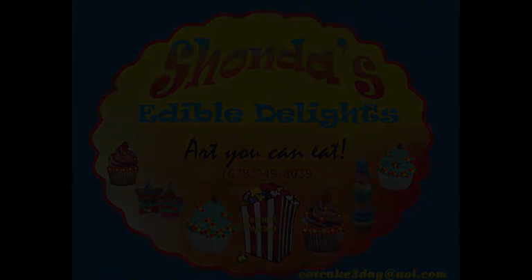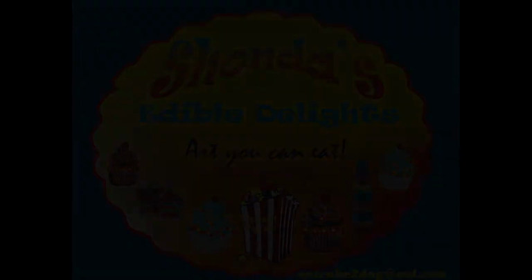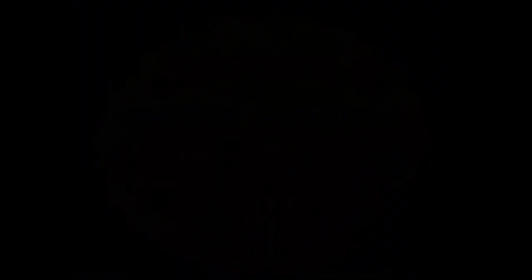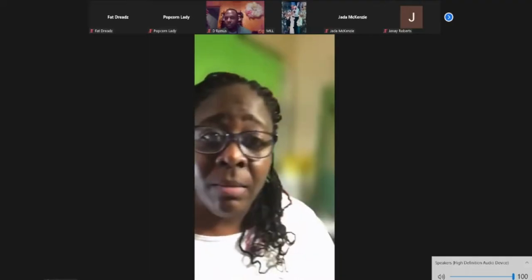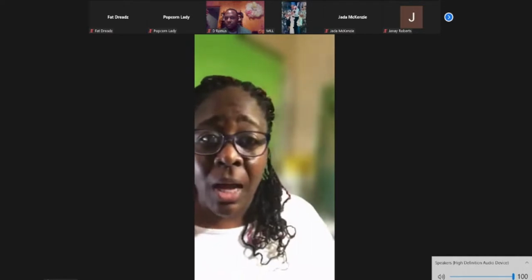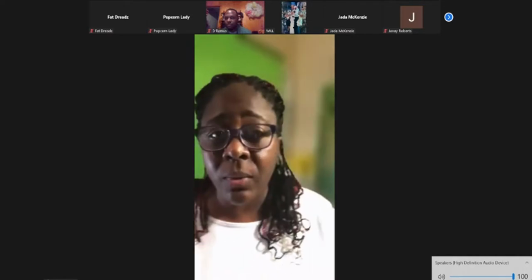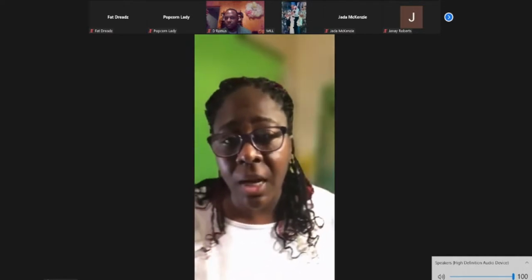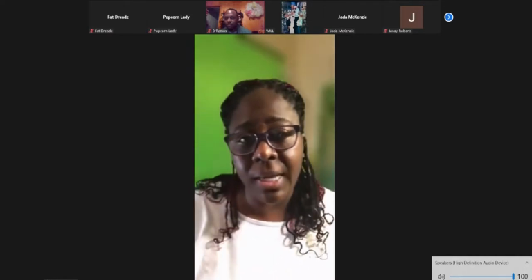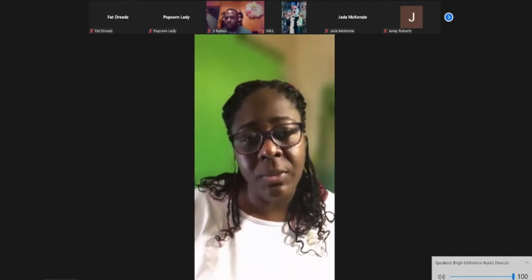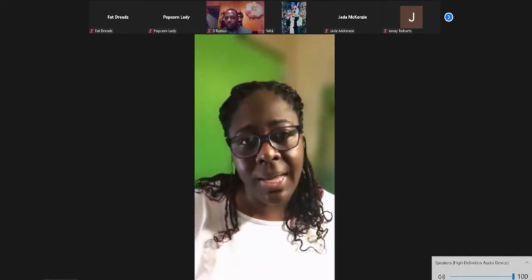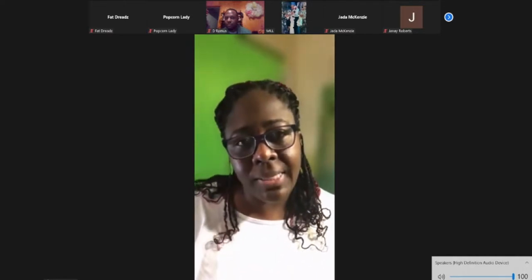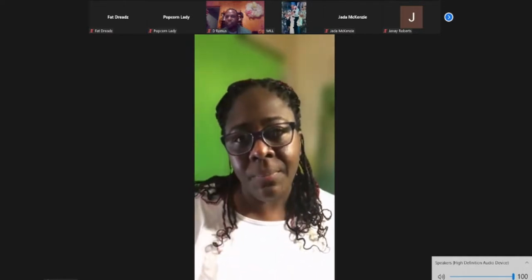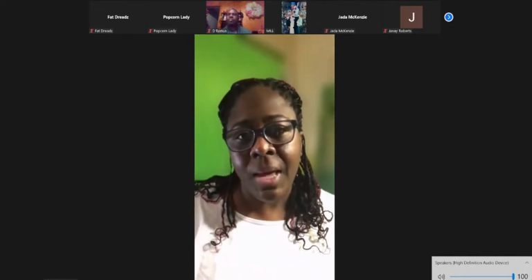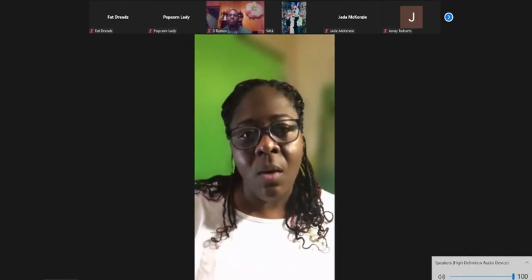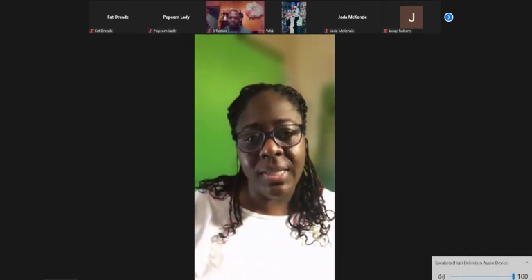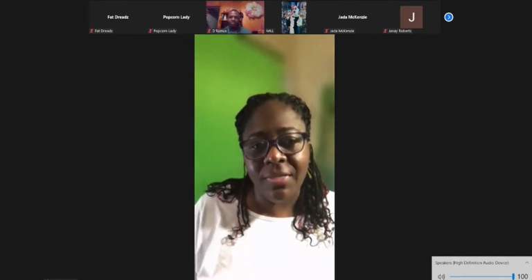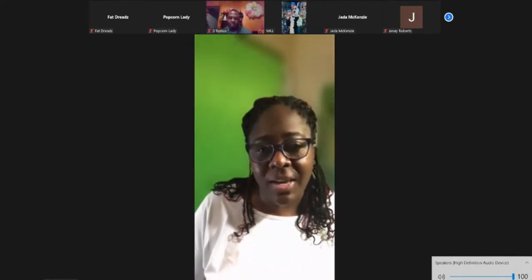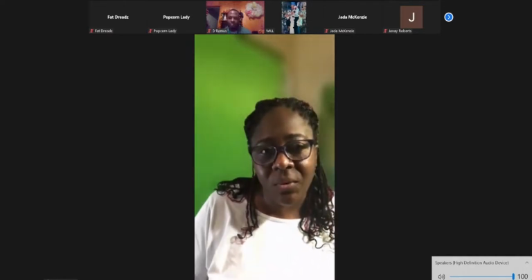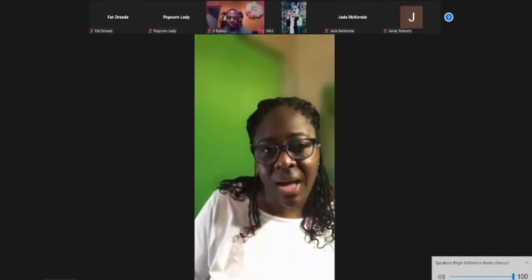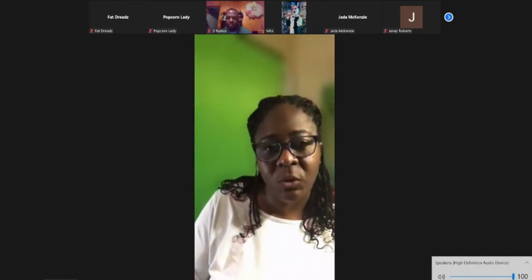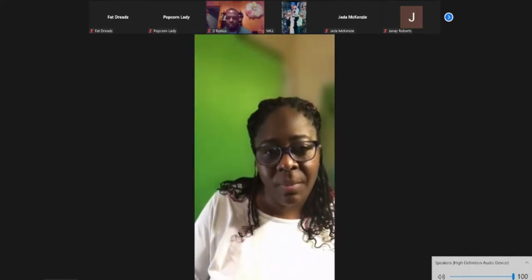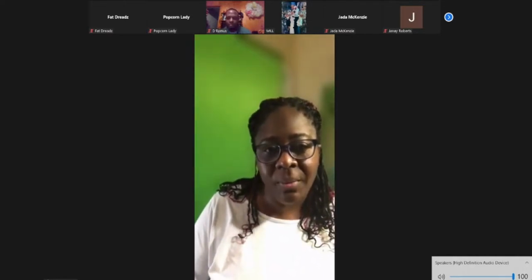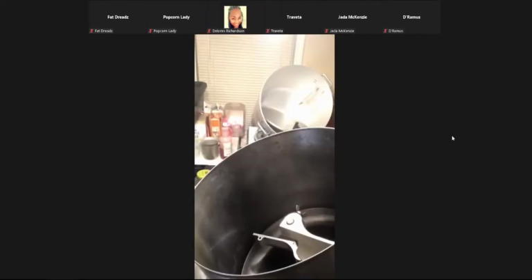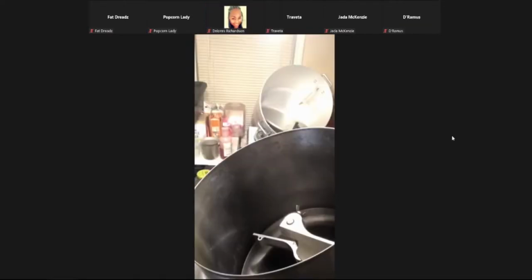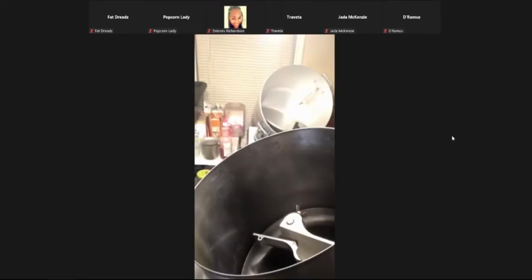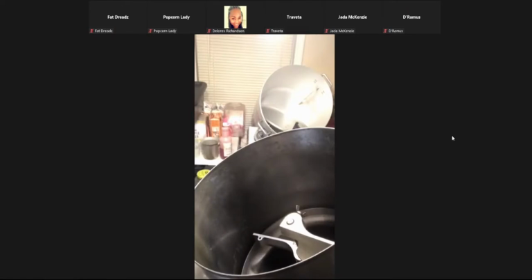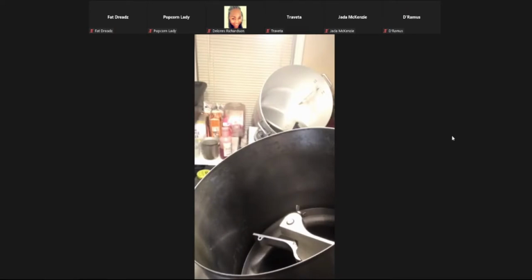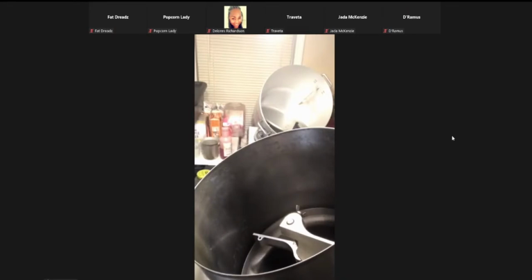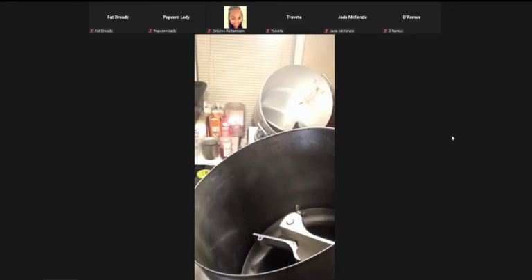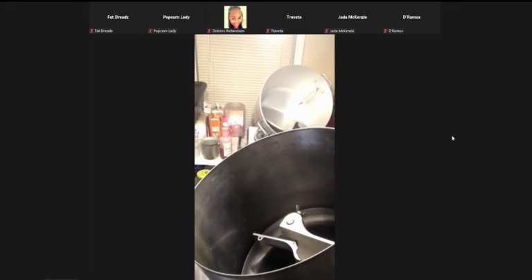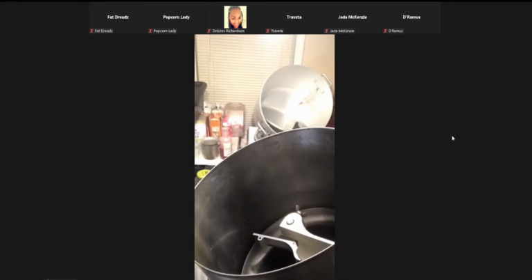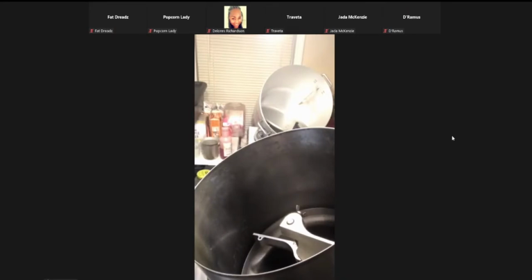I am Shonda with Shonda's Edible Delights, and I want to say thank you guys for joining me. So like I said, we're going to do green apple candy.